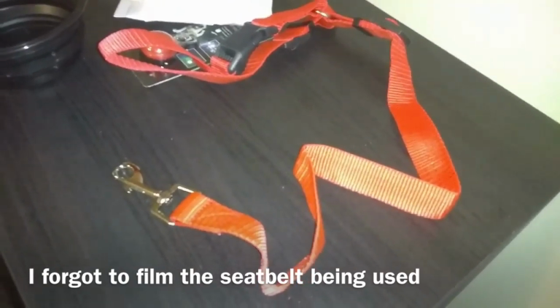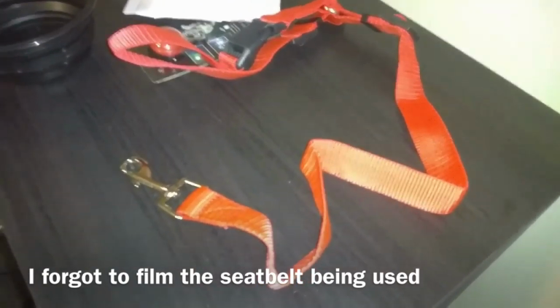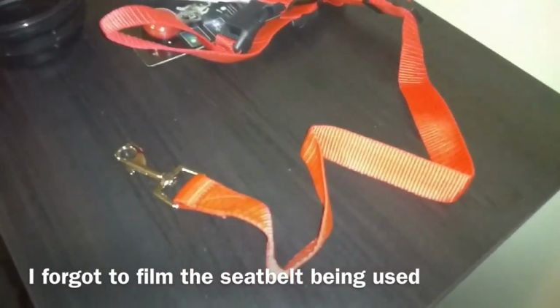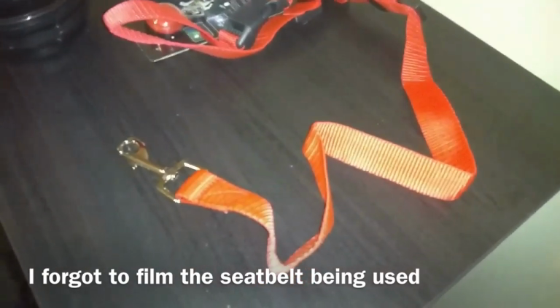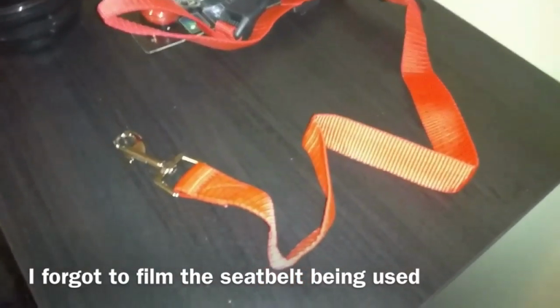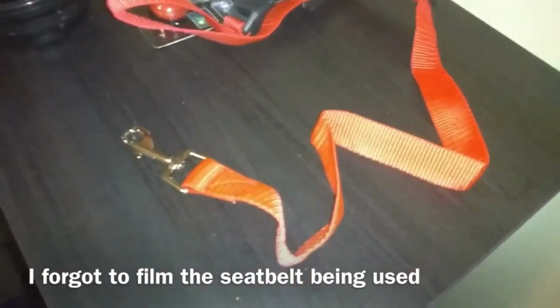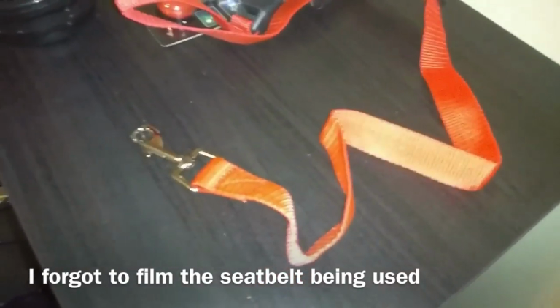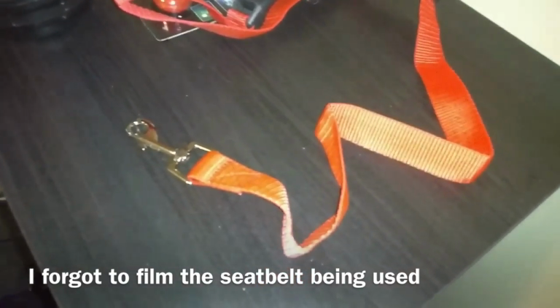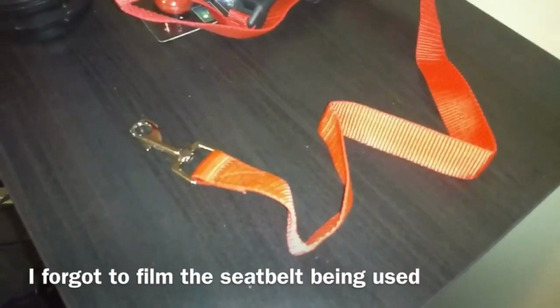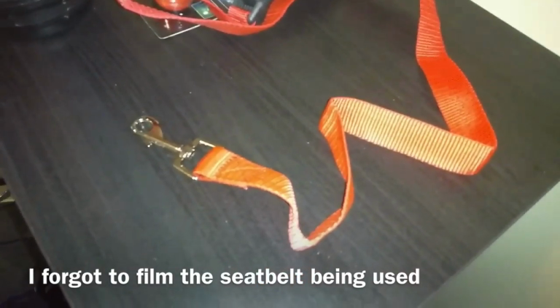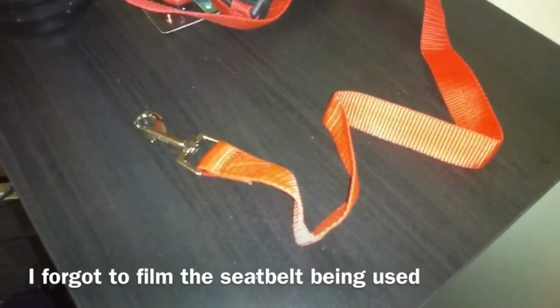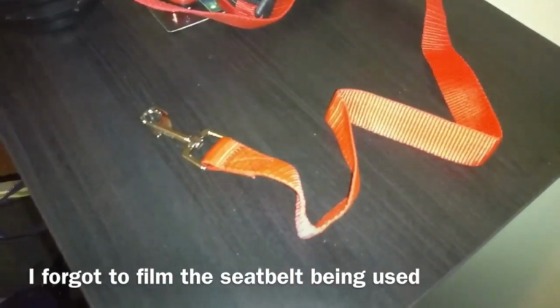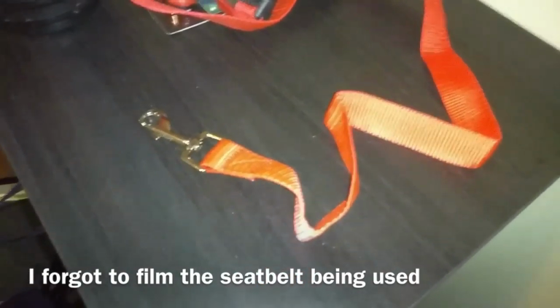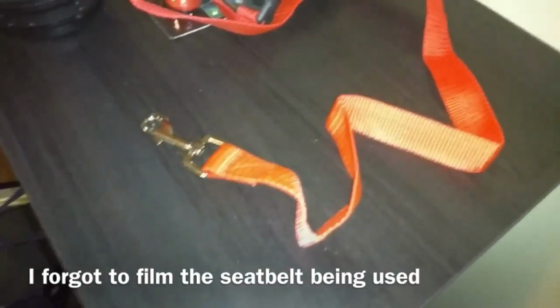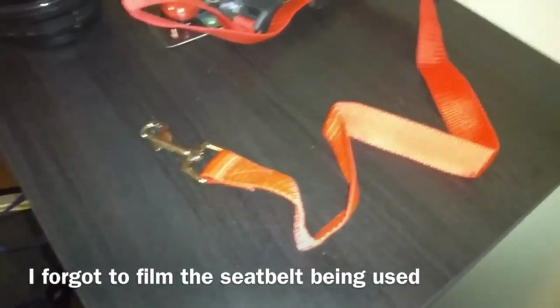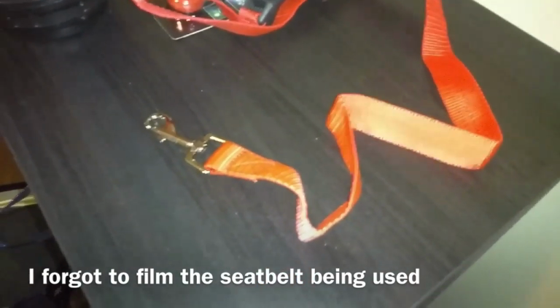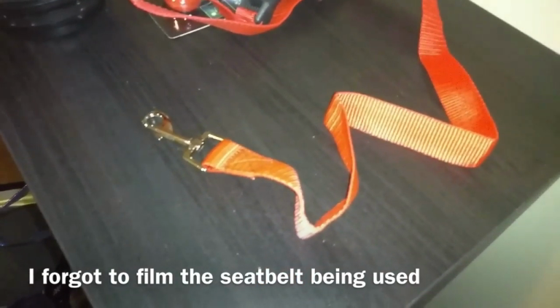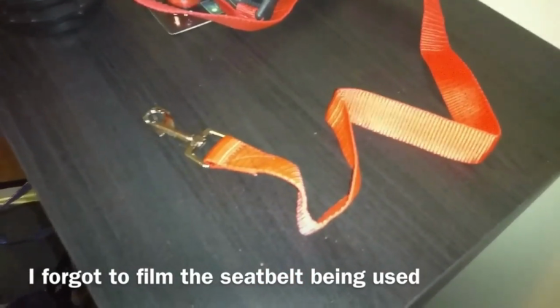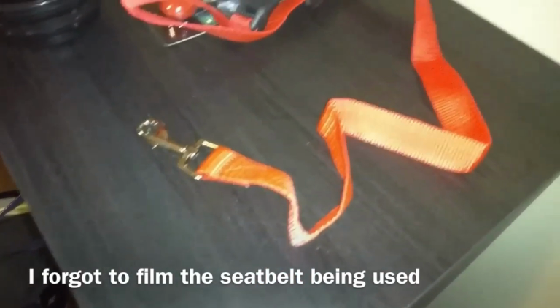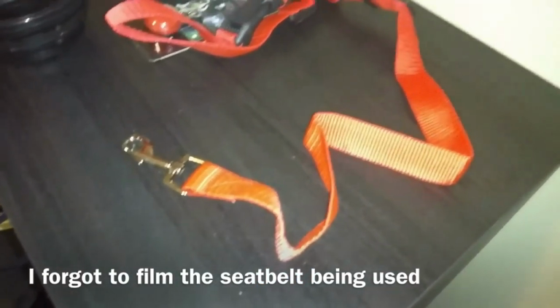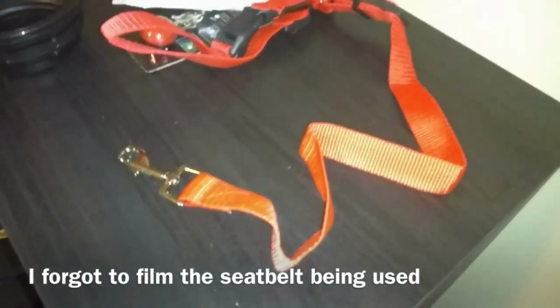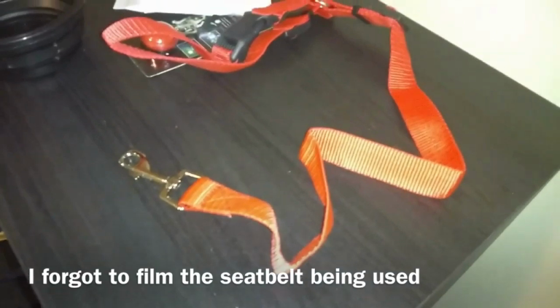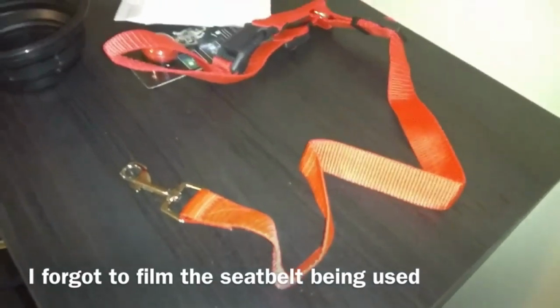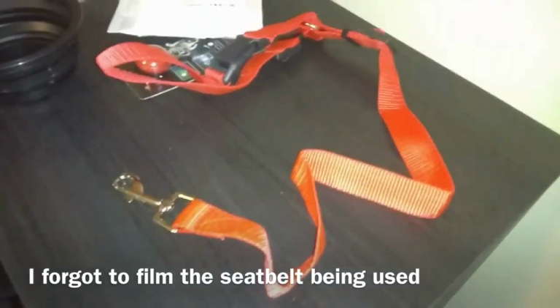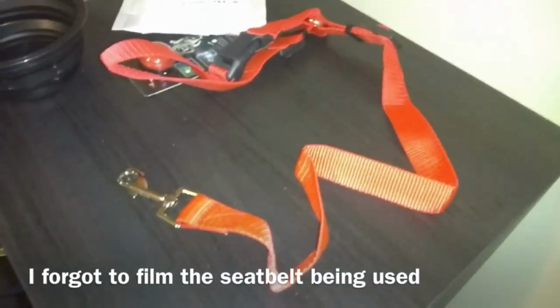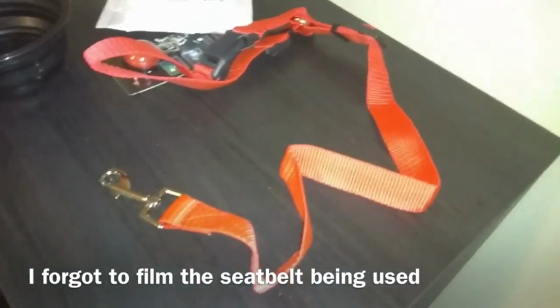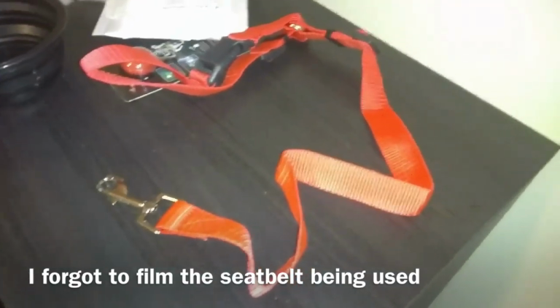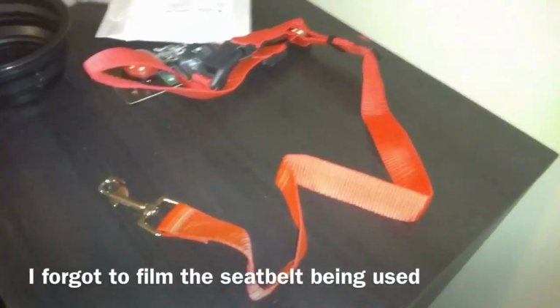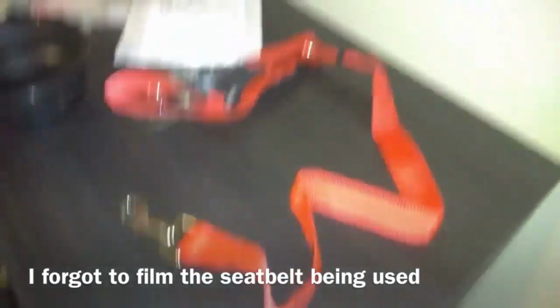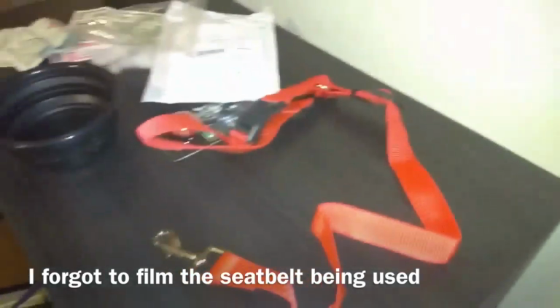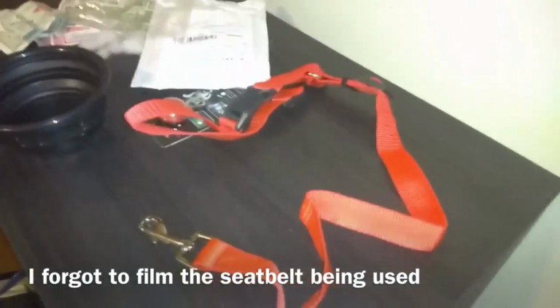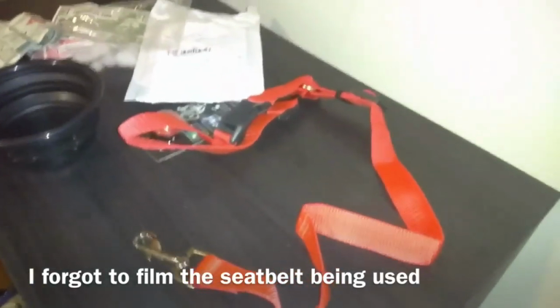The only thing about it that I don't like is it has such a strong fragrance. I don't even know how to describe it, but it smells really bad.